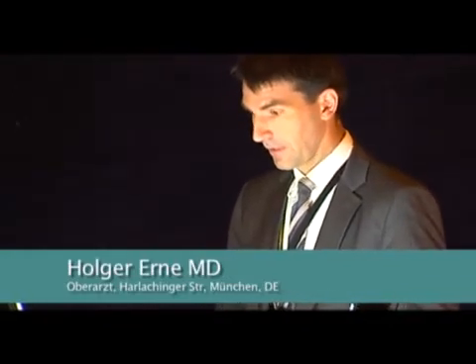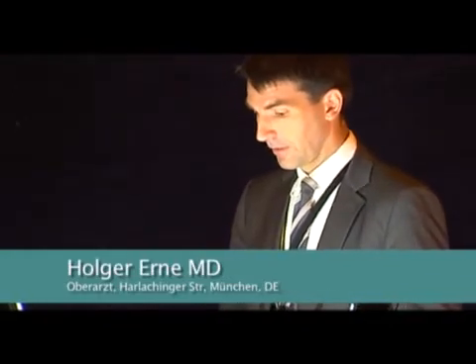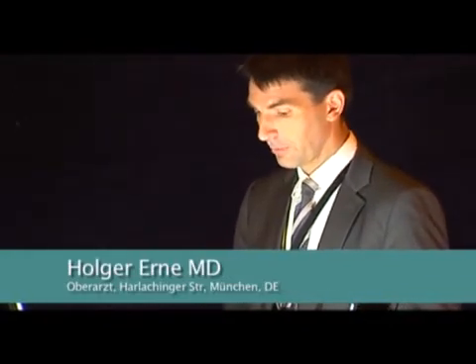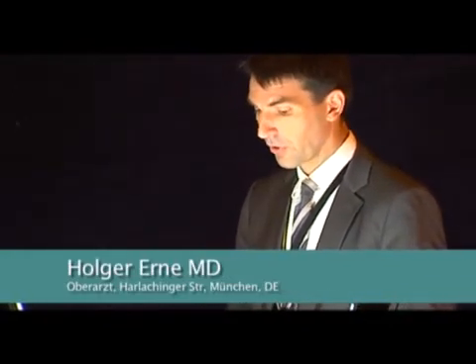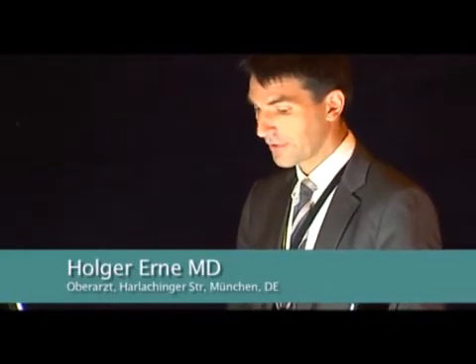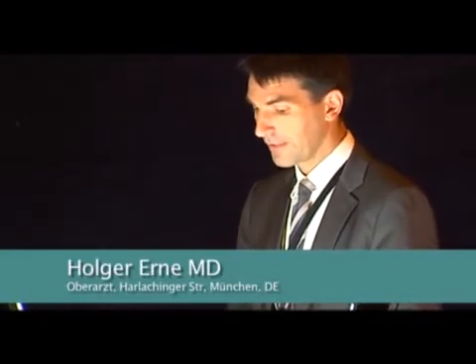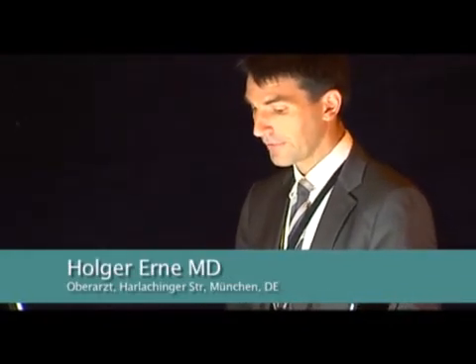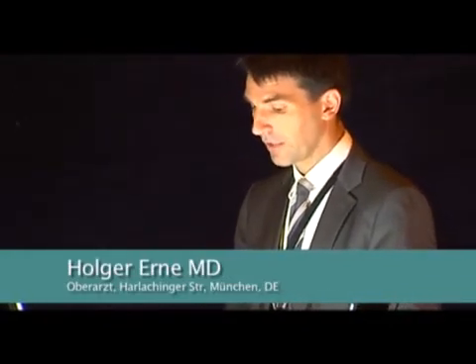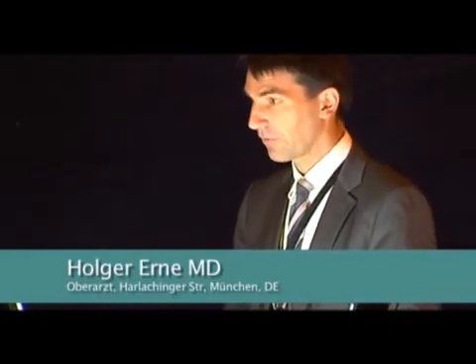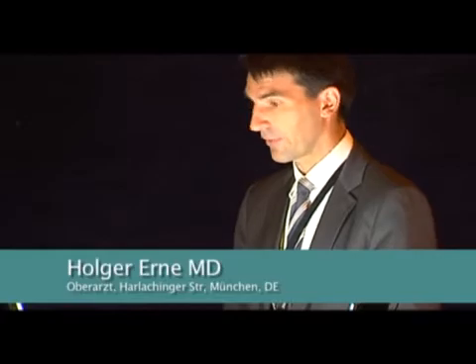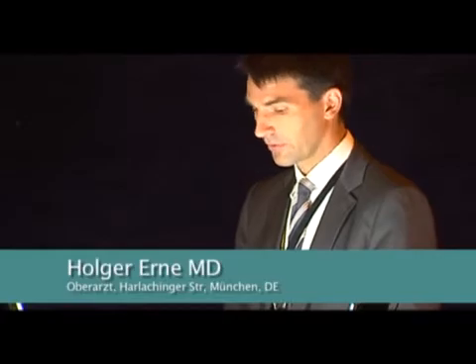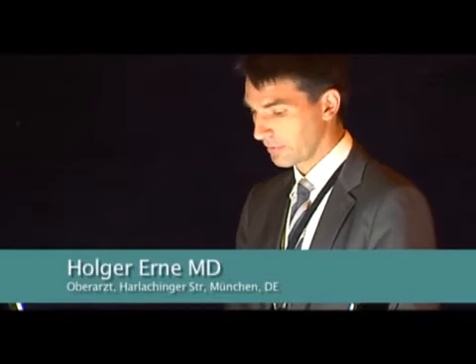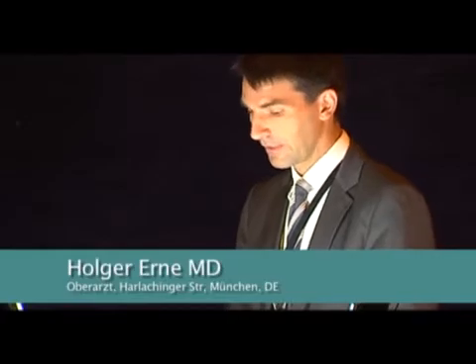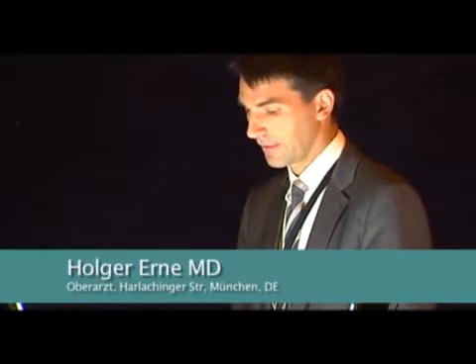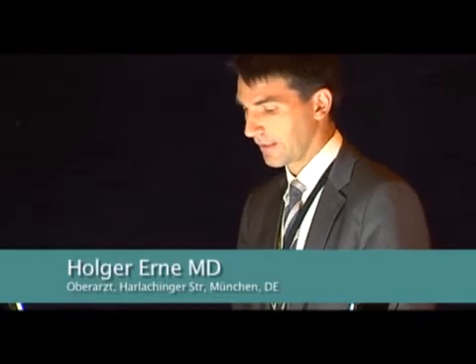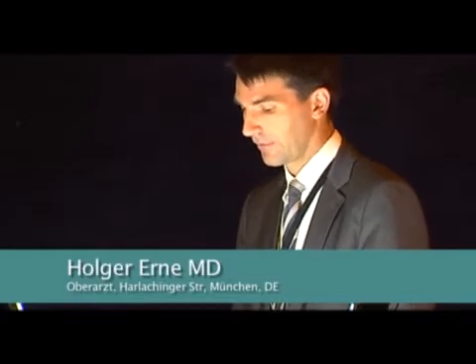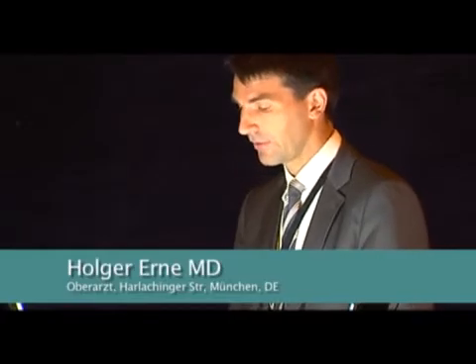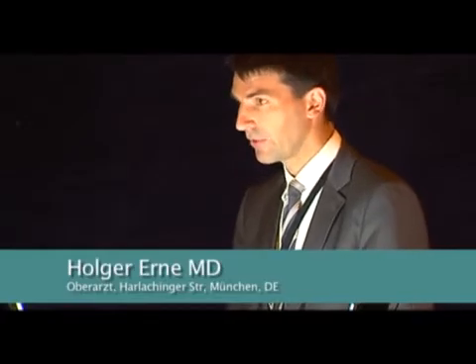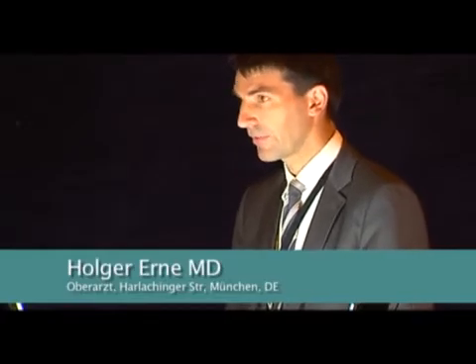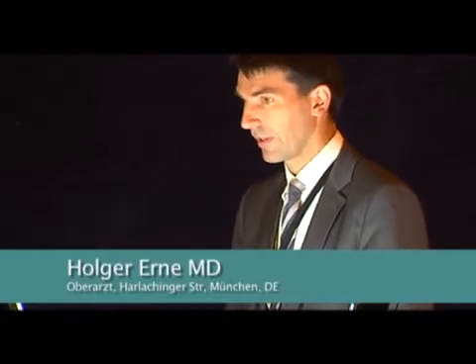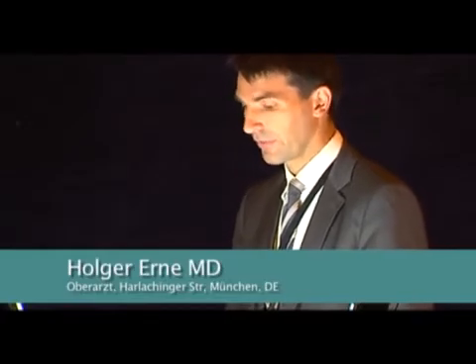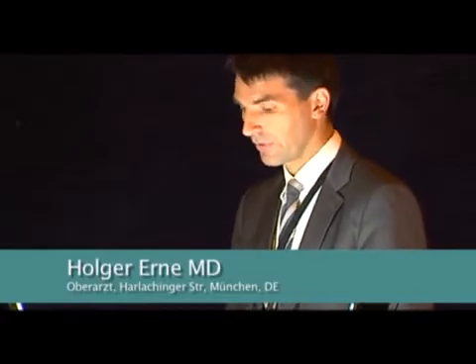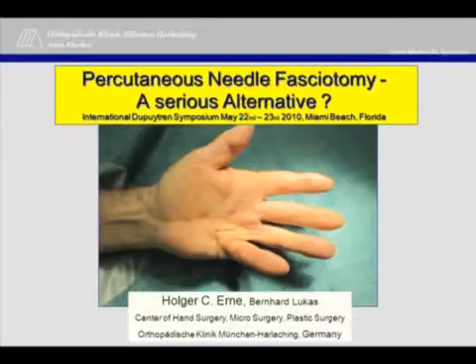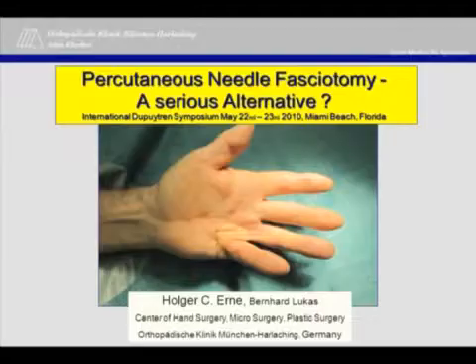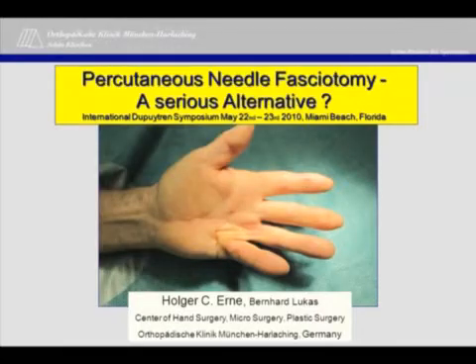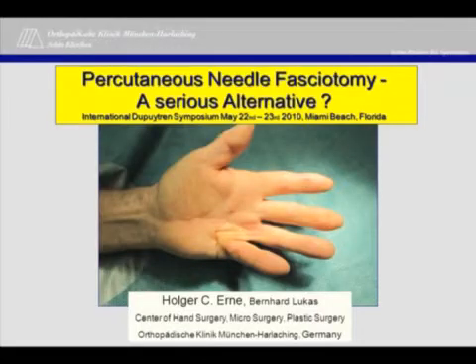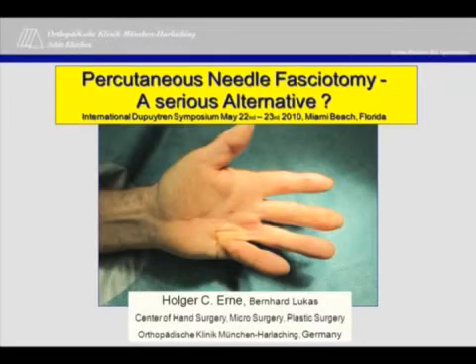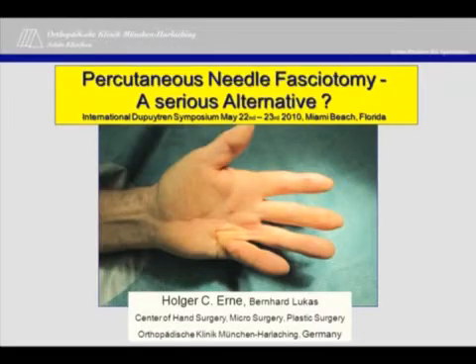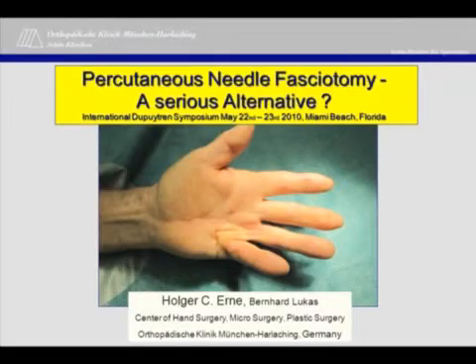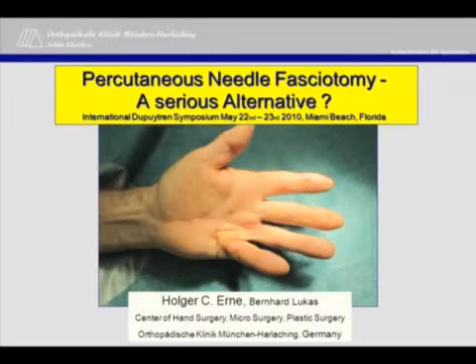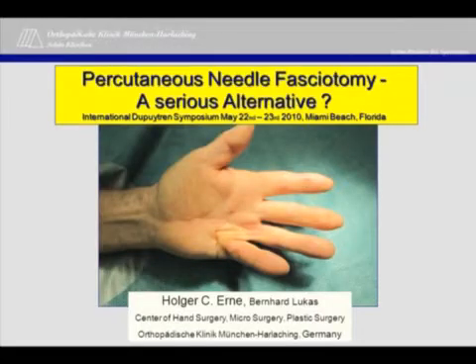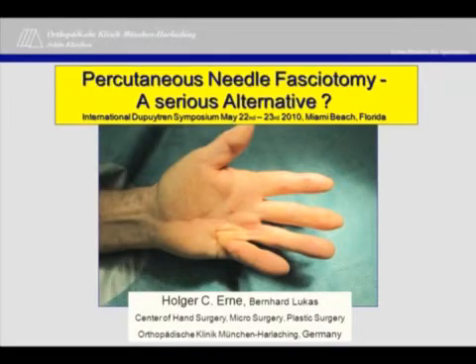Is percutaneous needle fasciotomy a serious alternative to treat Dupuytren's disease?